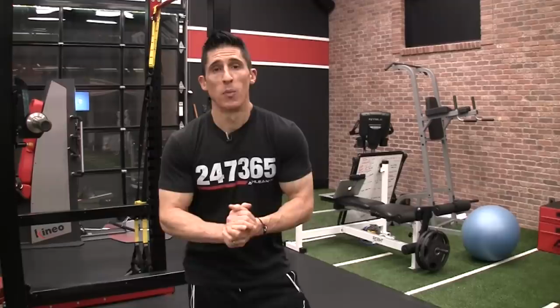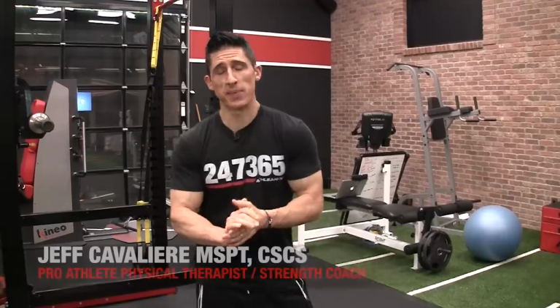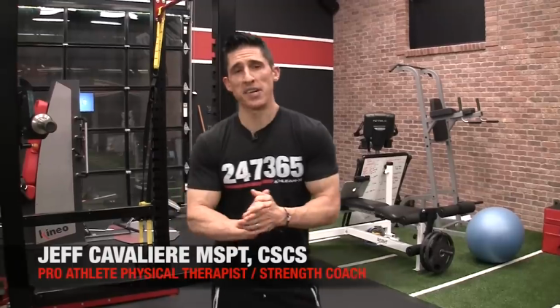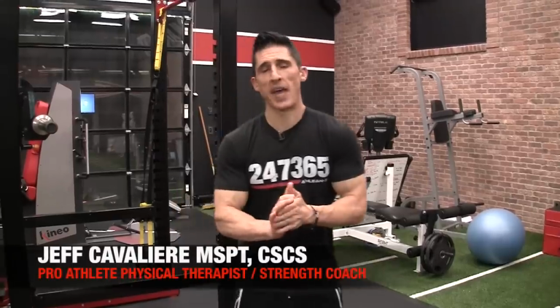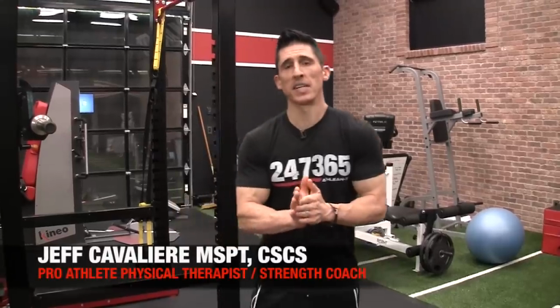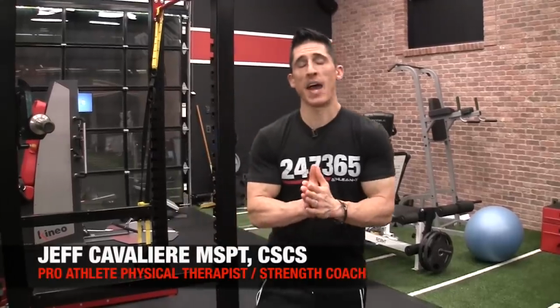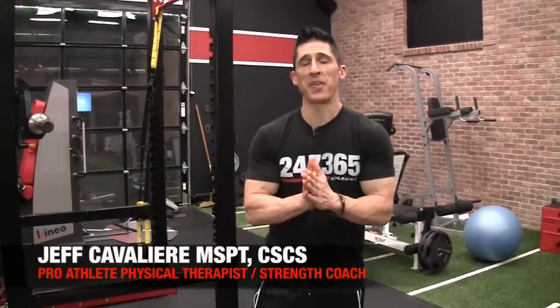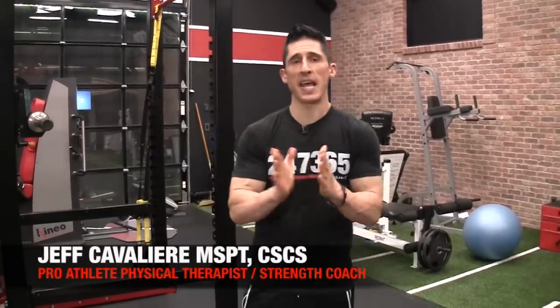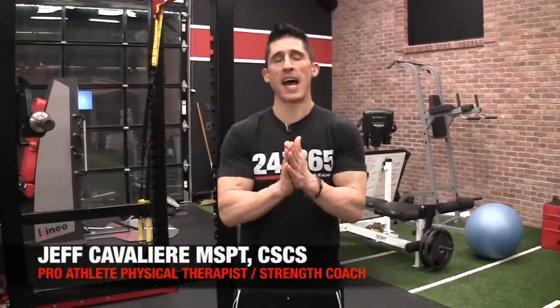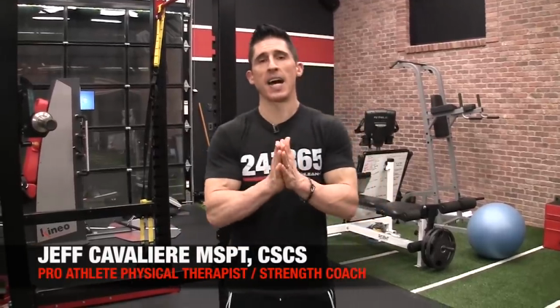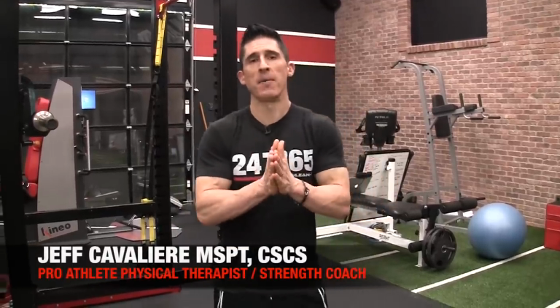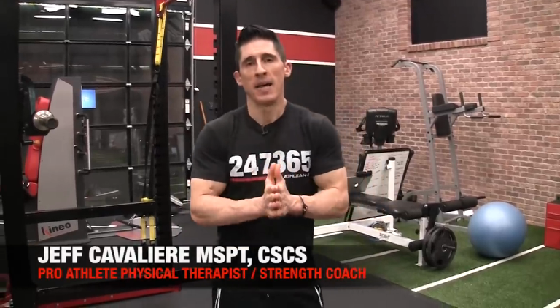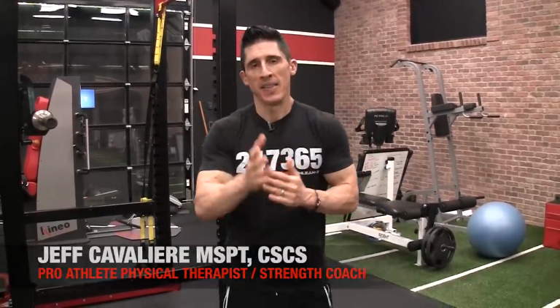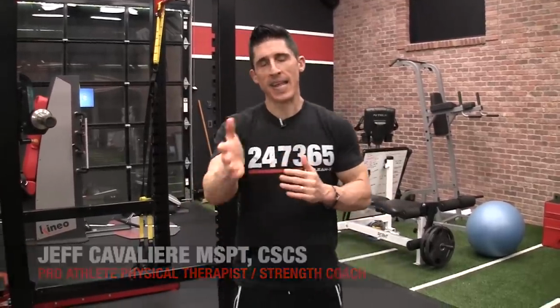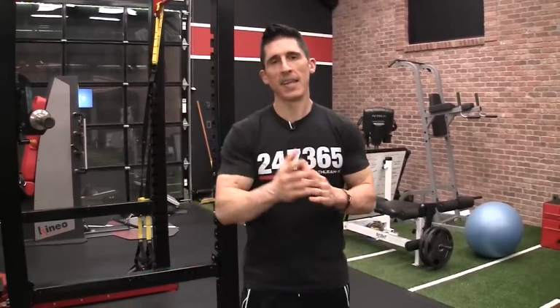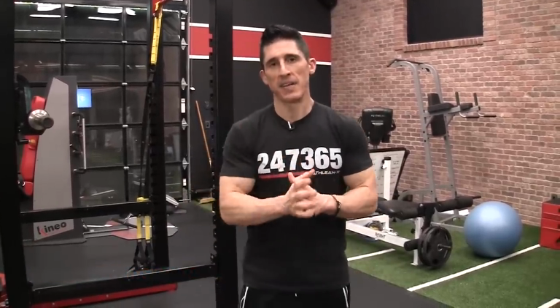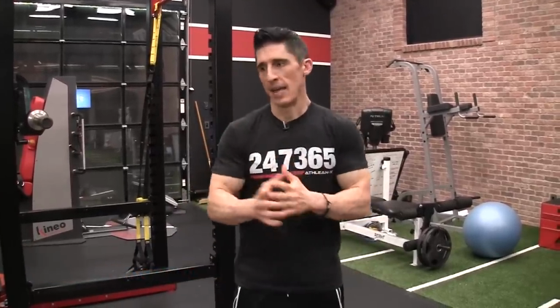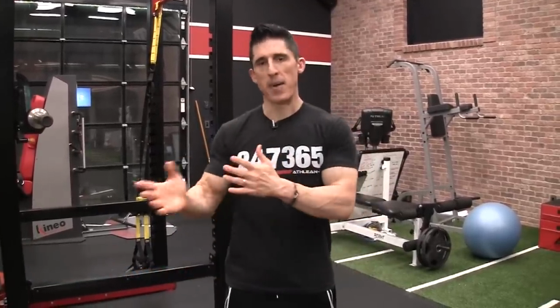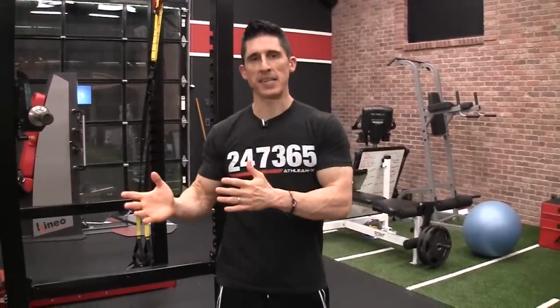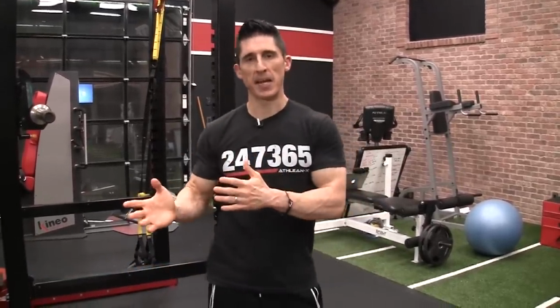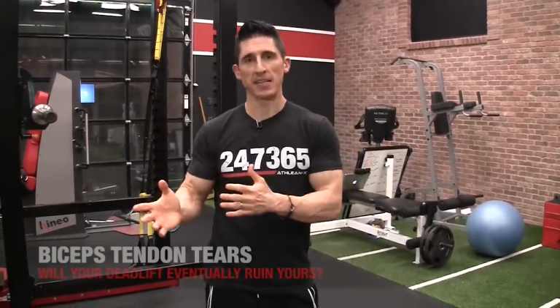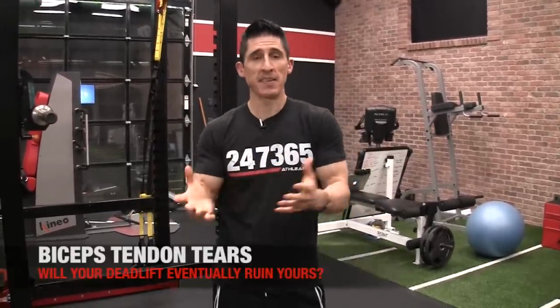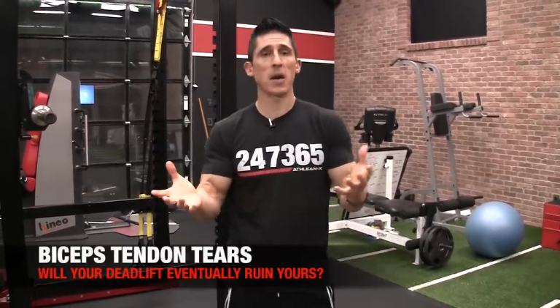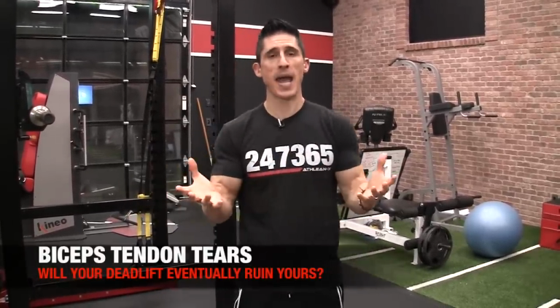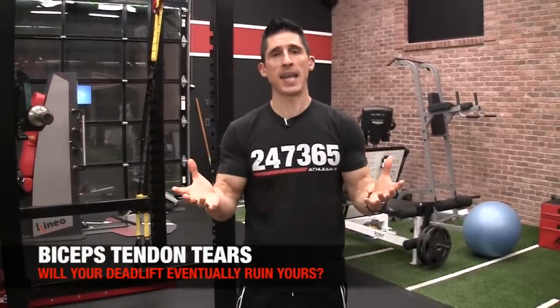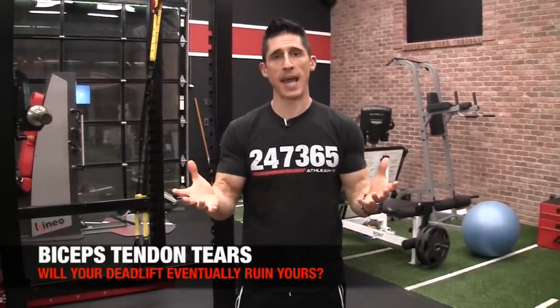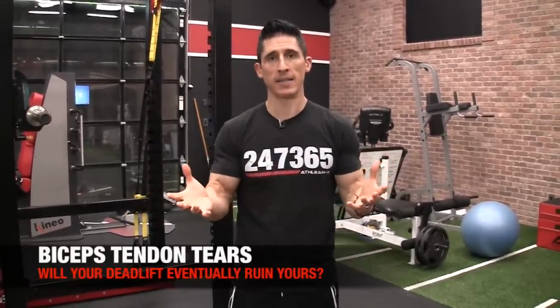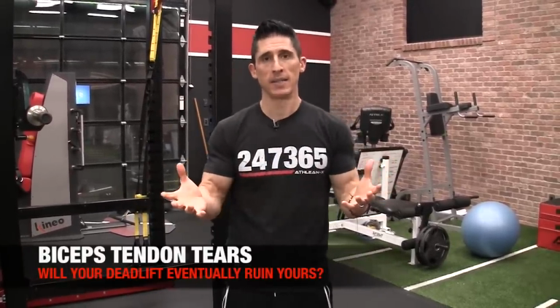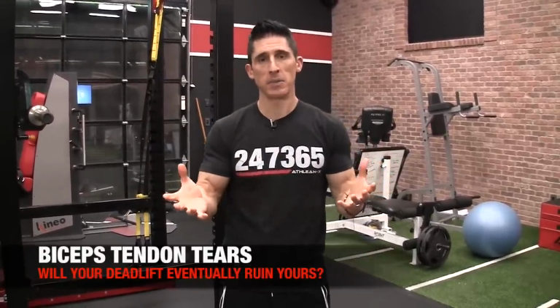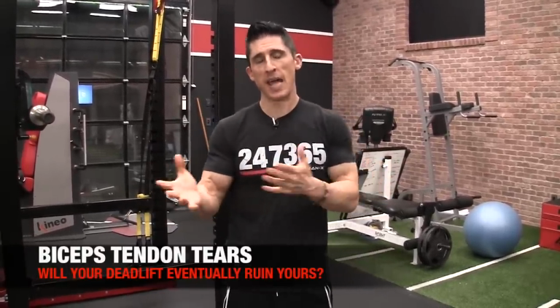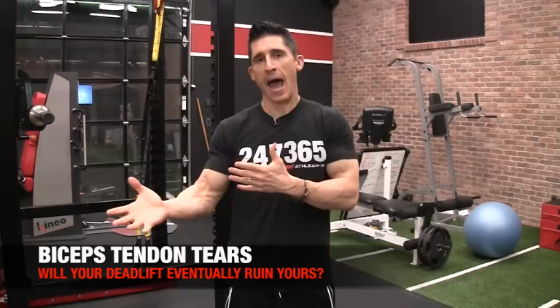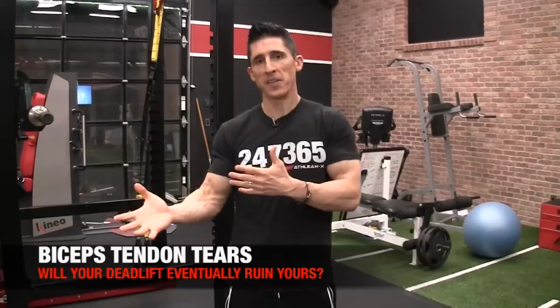What's up, guys? Jeff Cavaliere, ATHLEANX.com. The deadlift and bicep tears — they seem to go hand in hand, but do they have to?